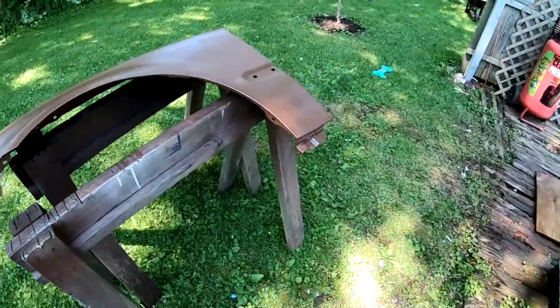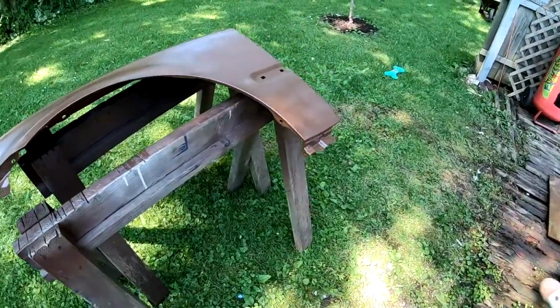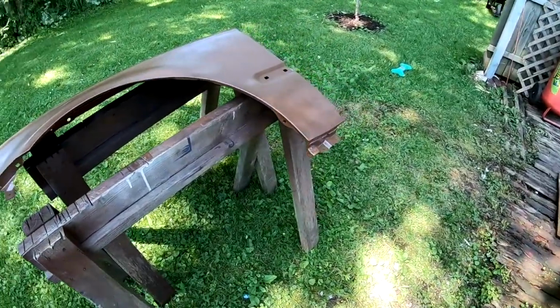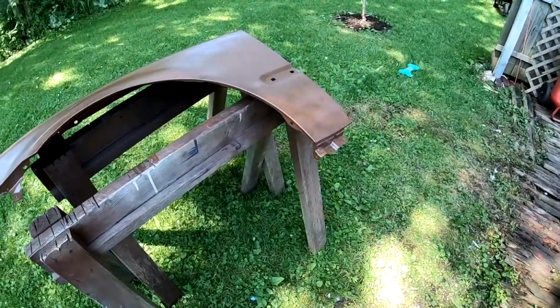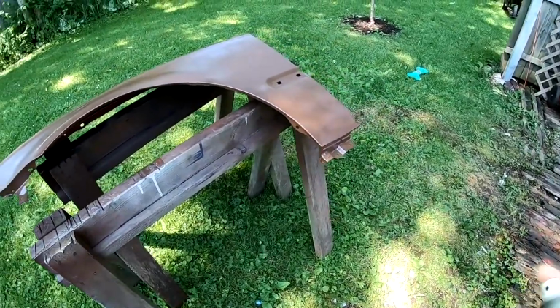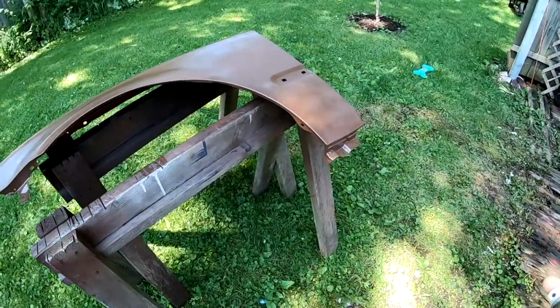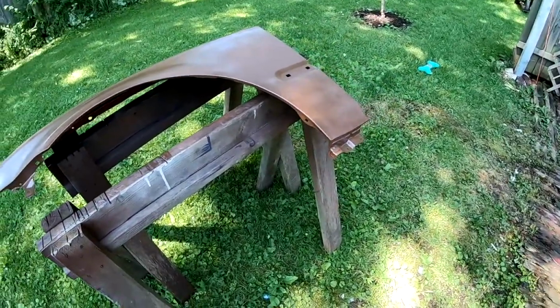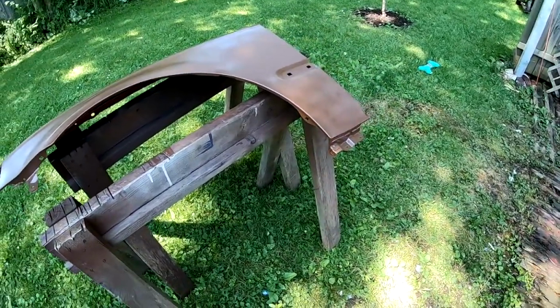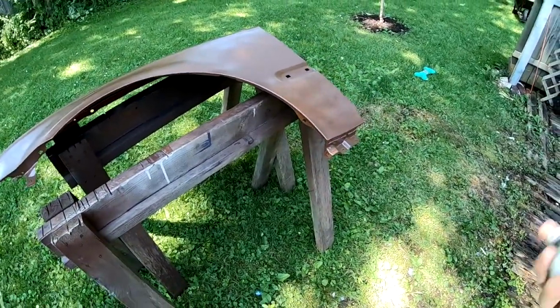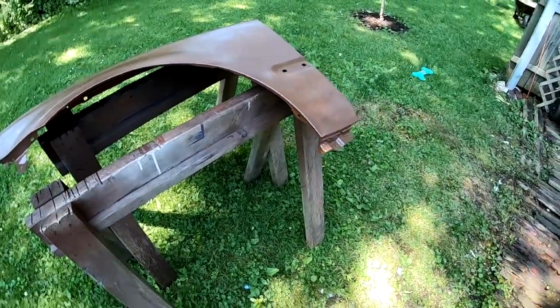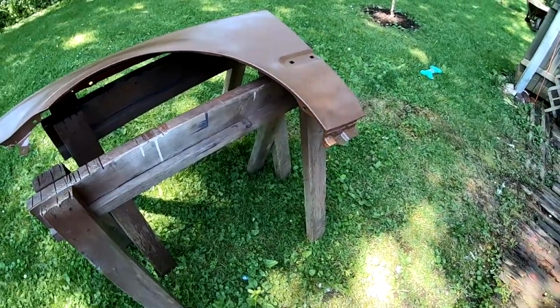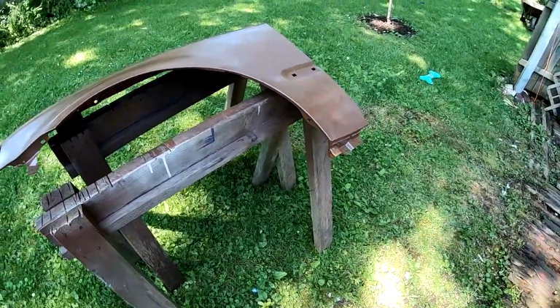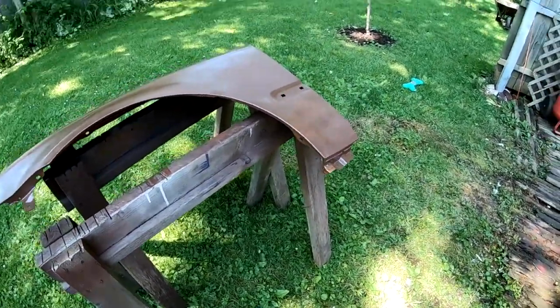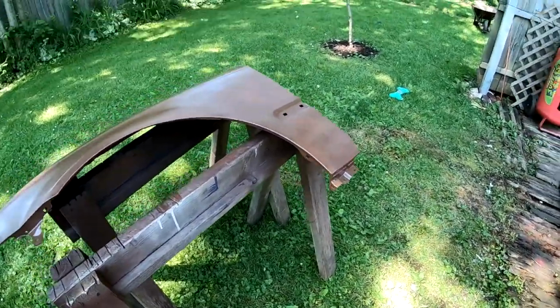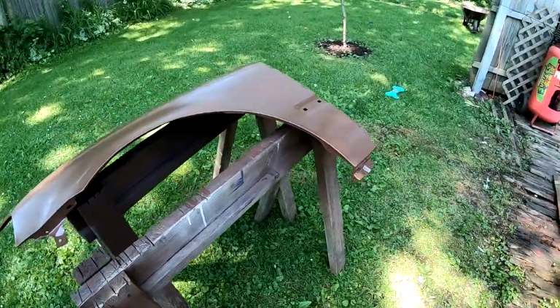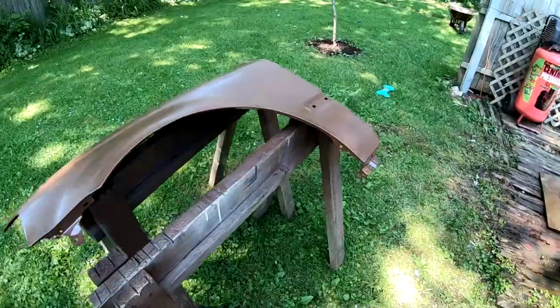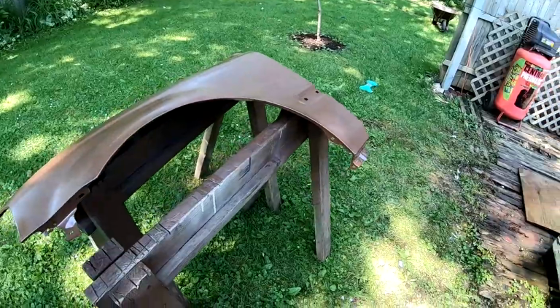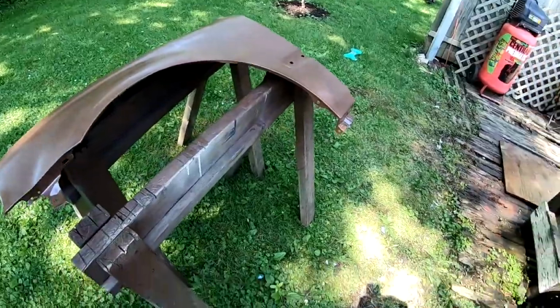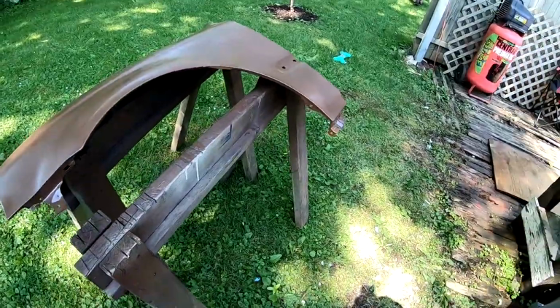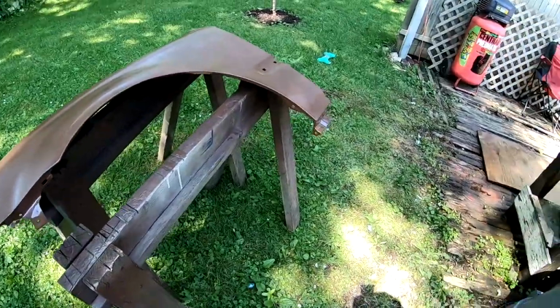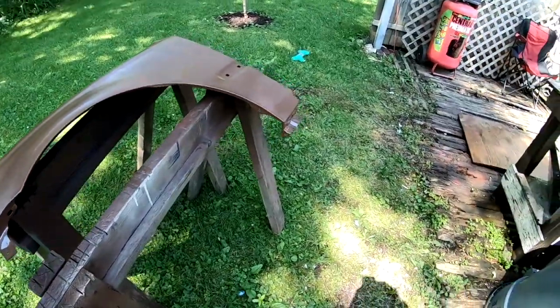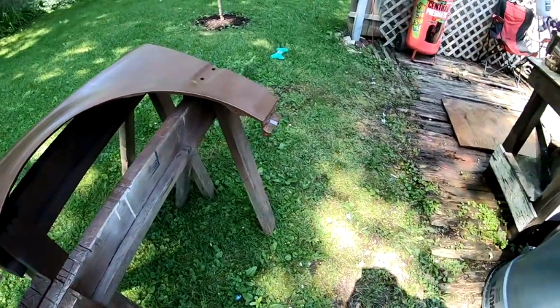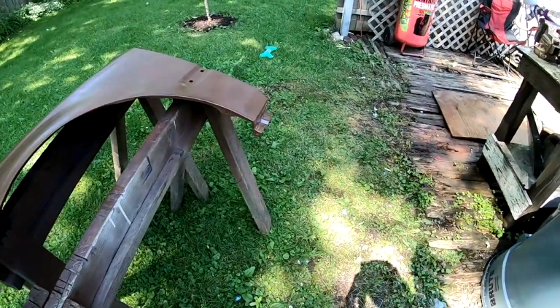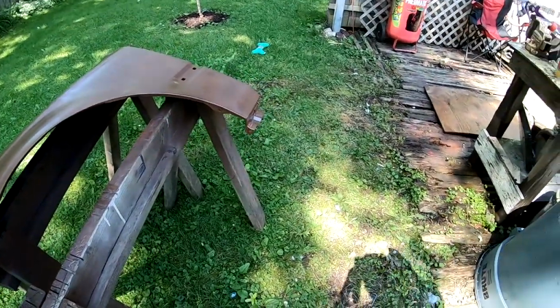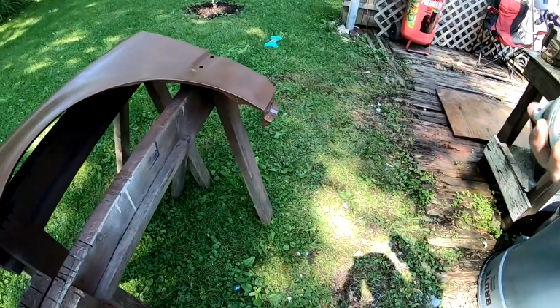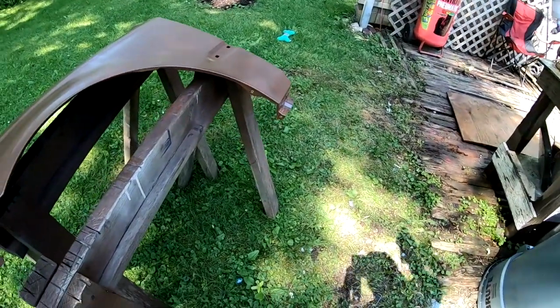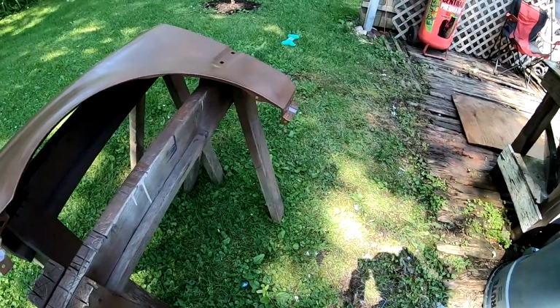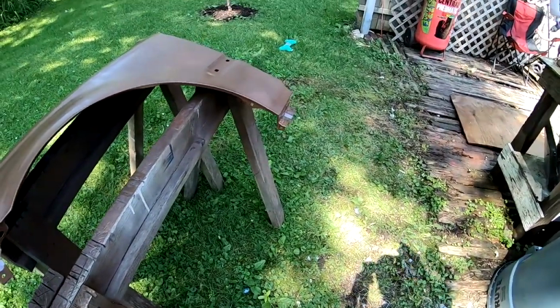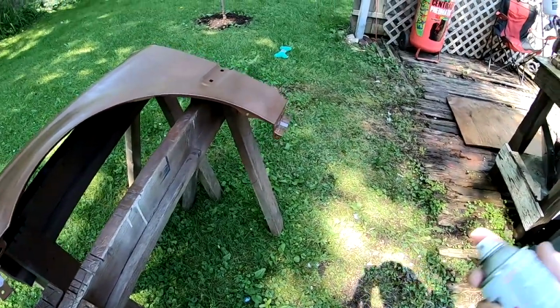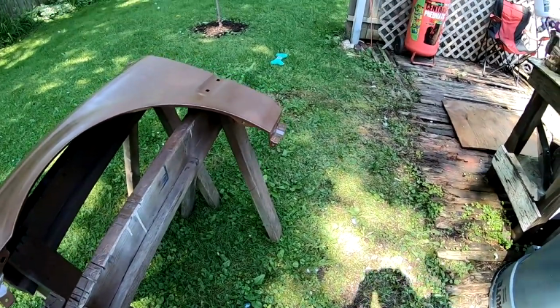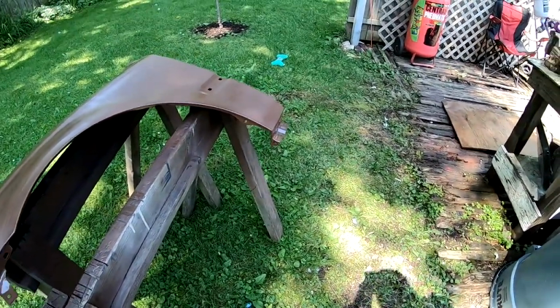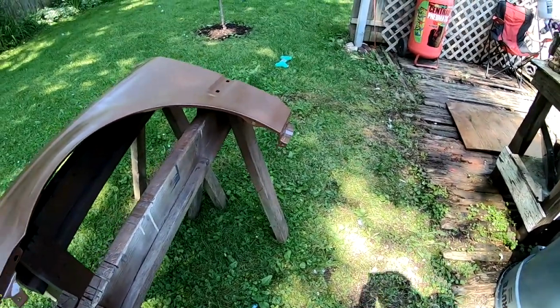Now I'm ready to hit it with my second coat. On this coat I'm going to do all the edges first and basically get everything up to color.